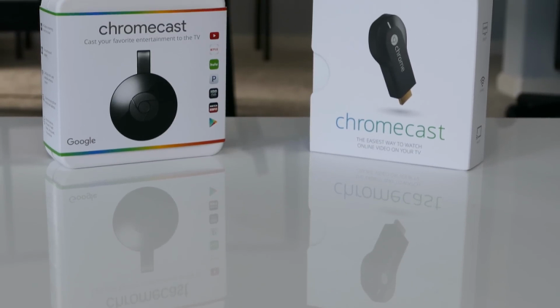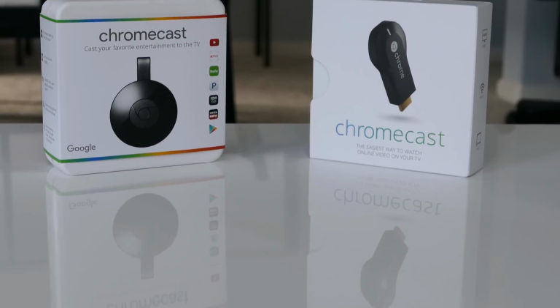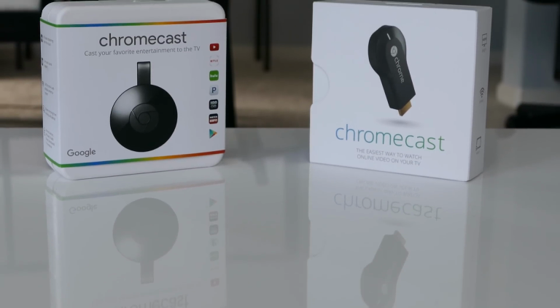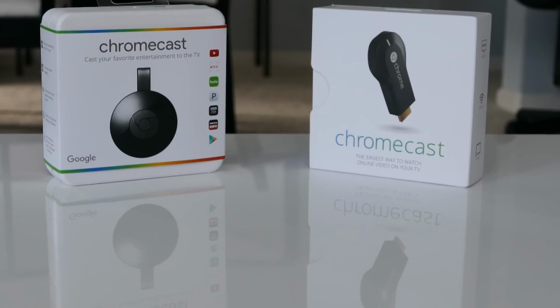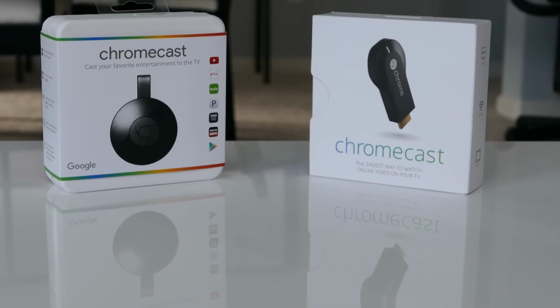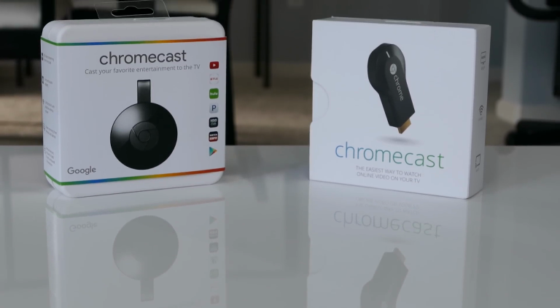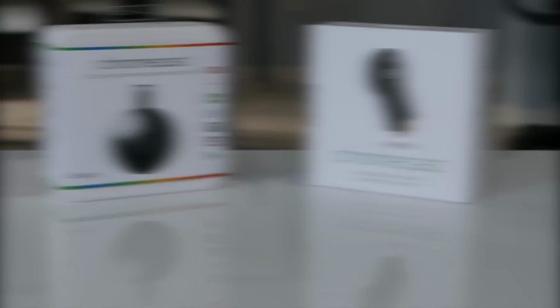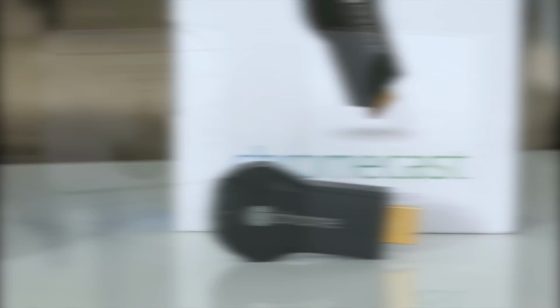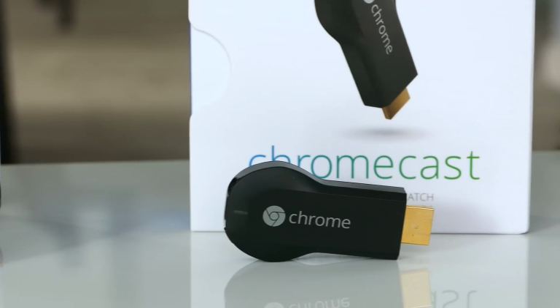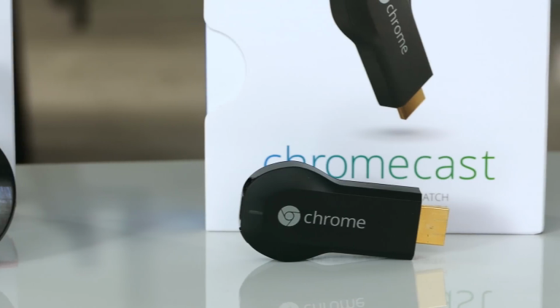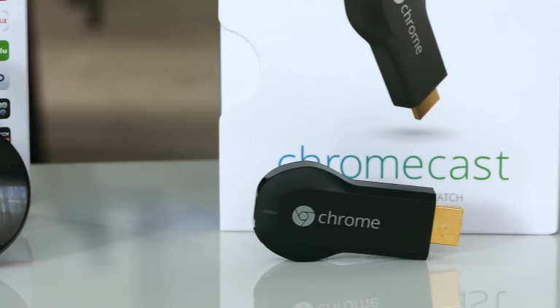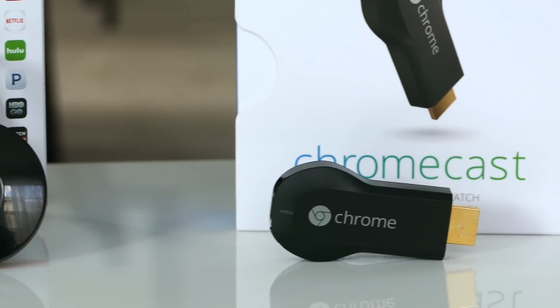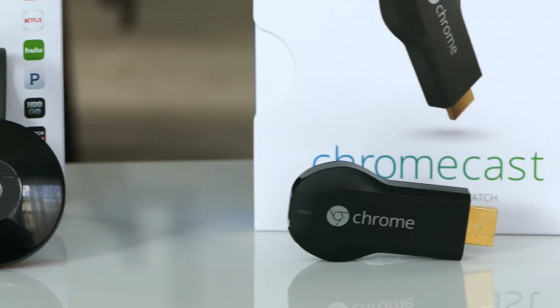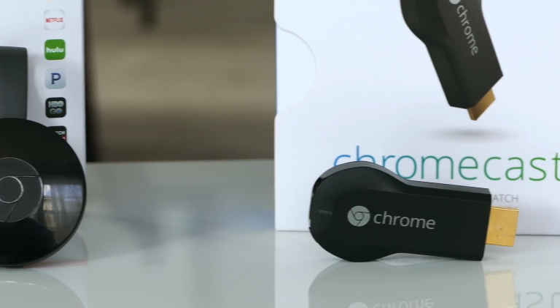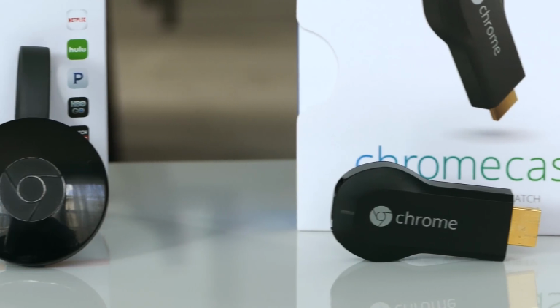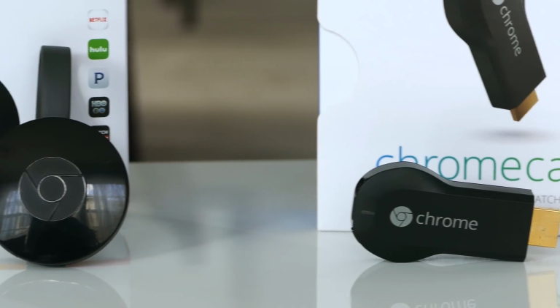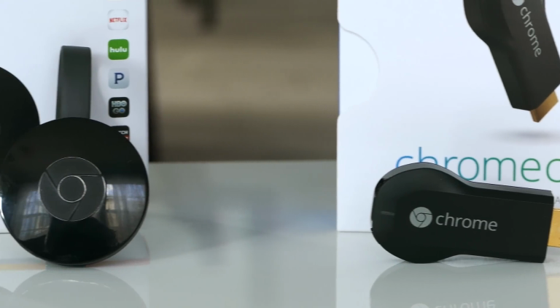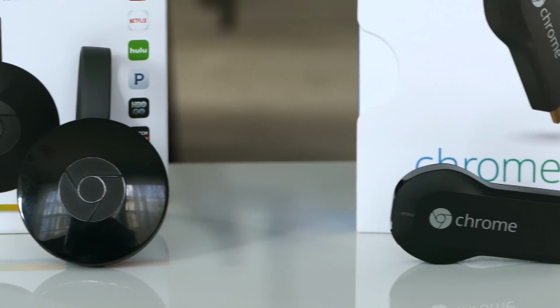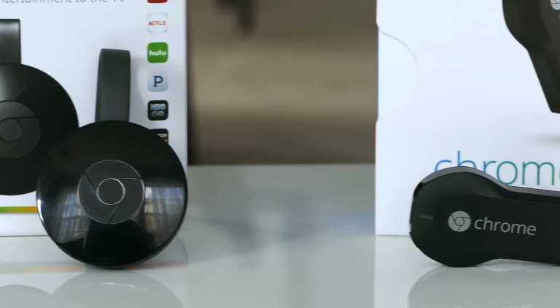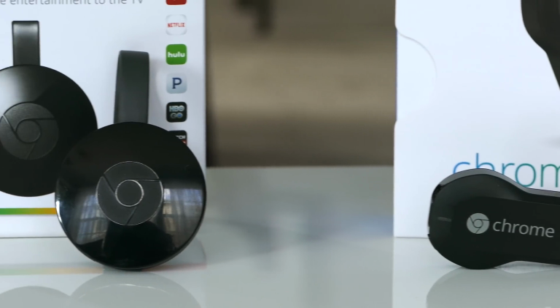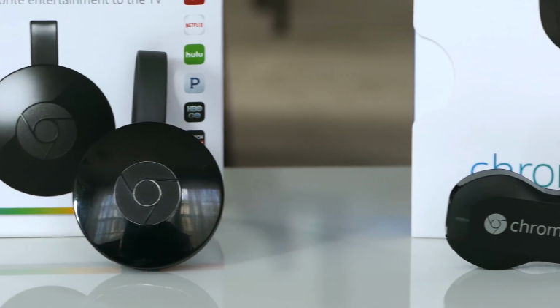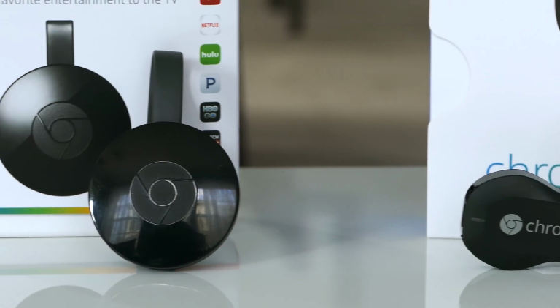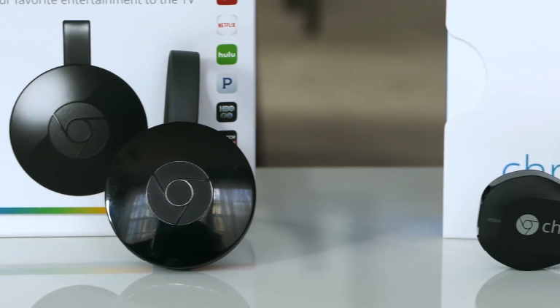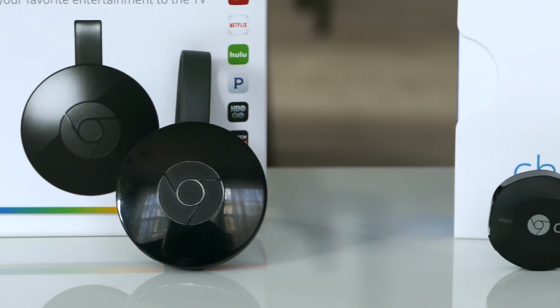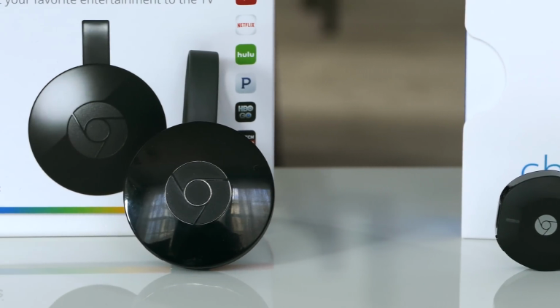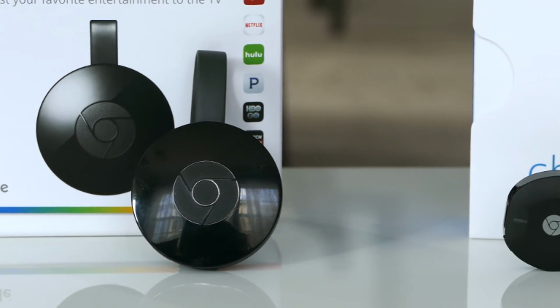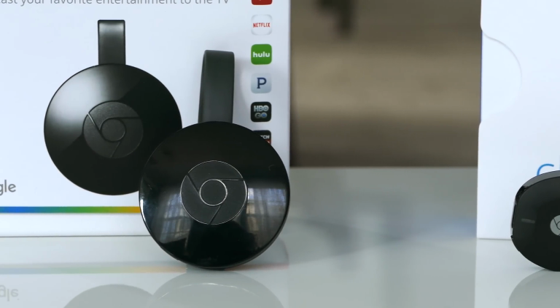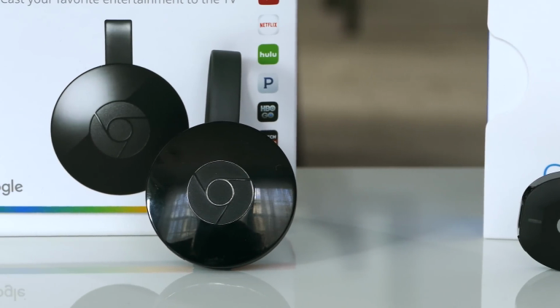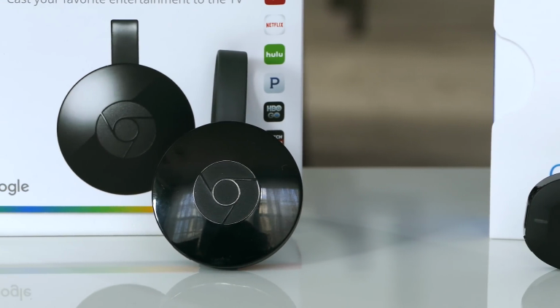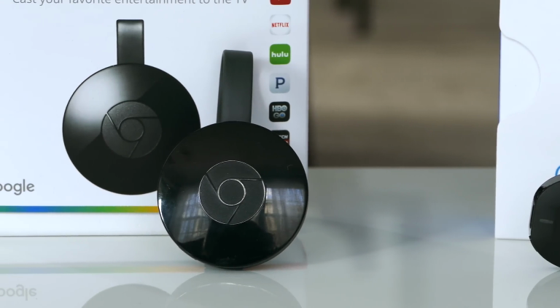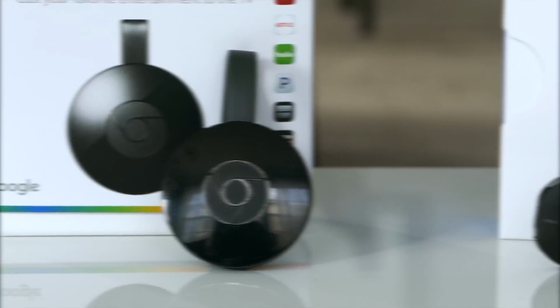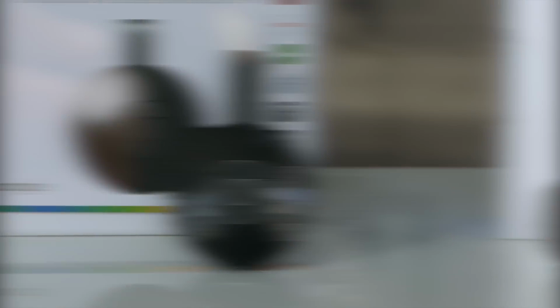Google announced the new Chromecast in September. A new year, a new model, and hopefully significant improvements.